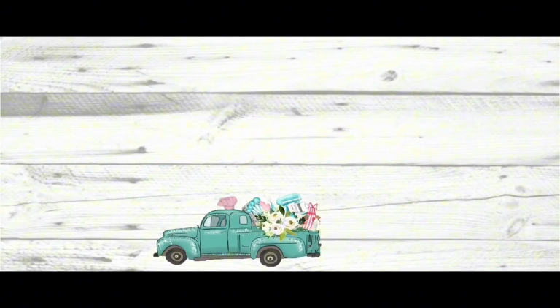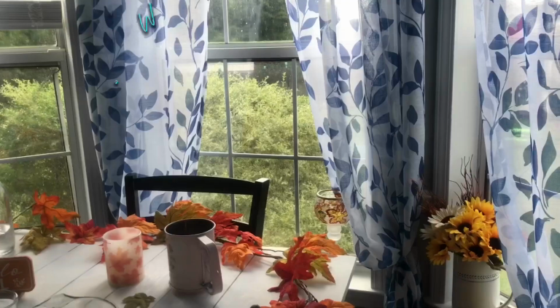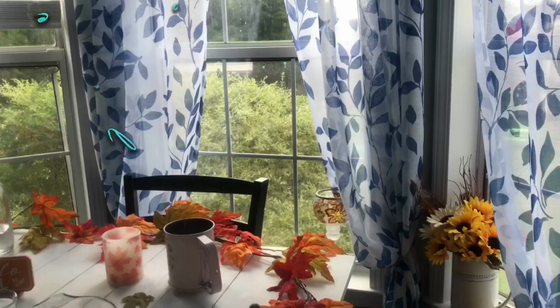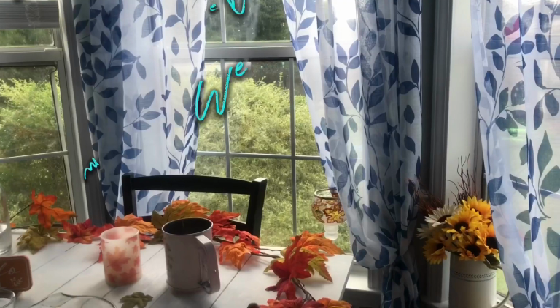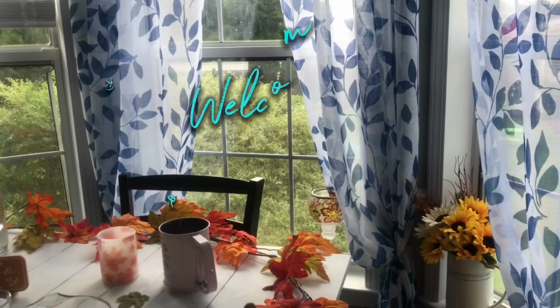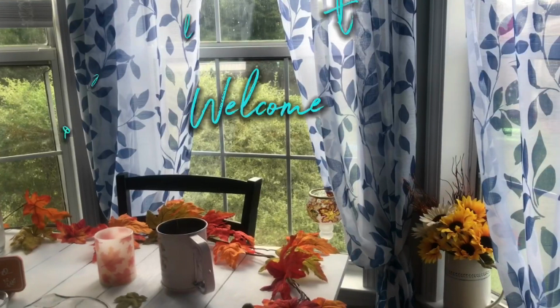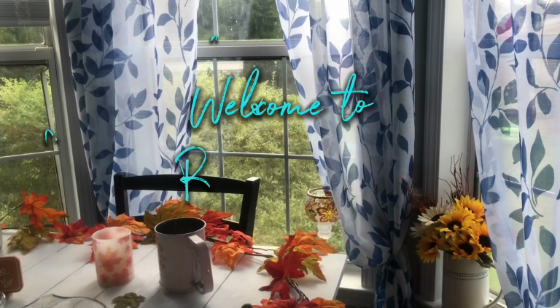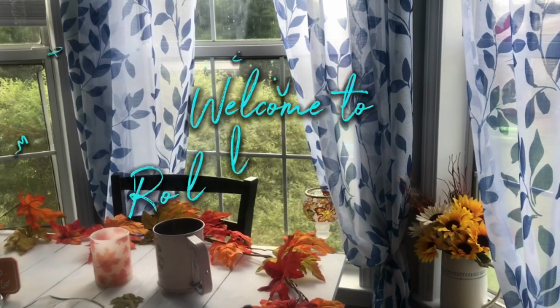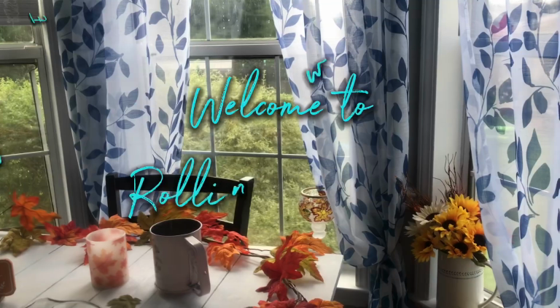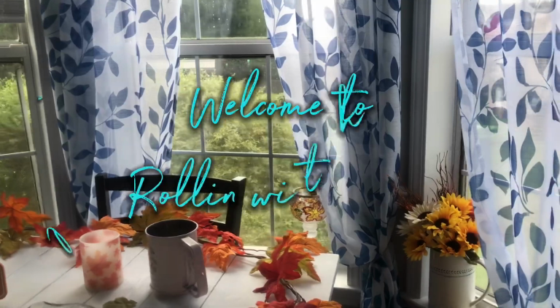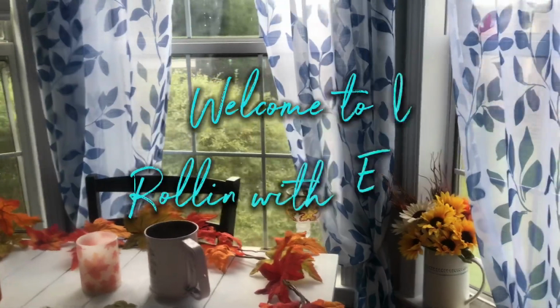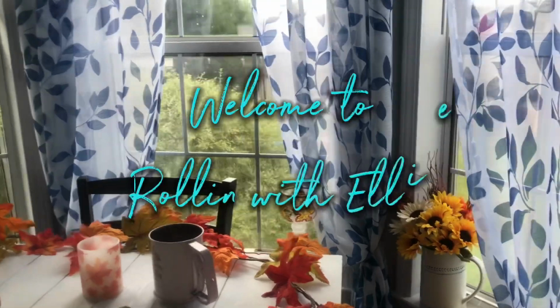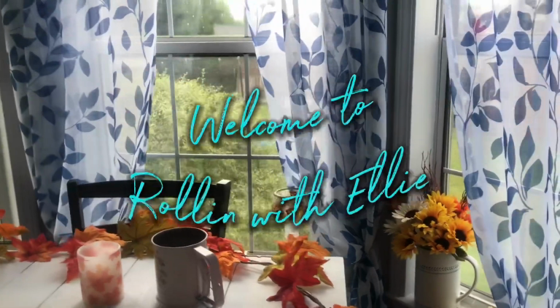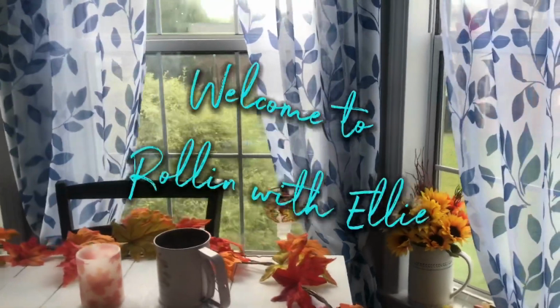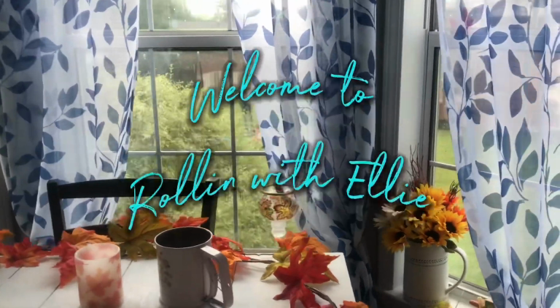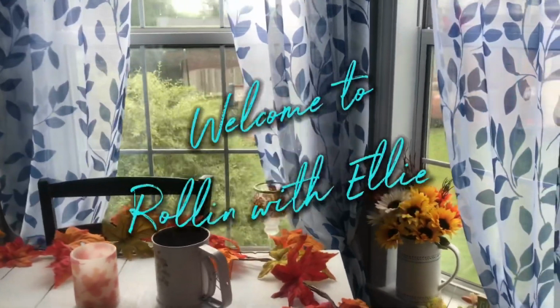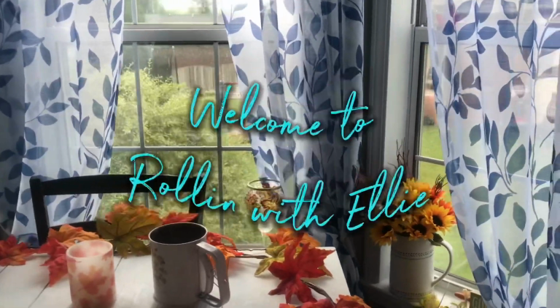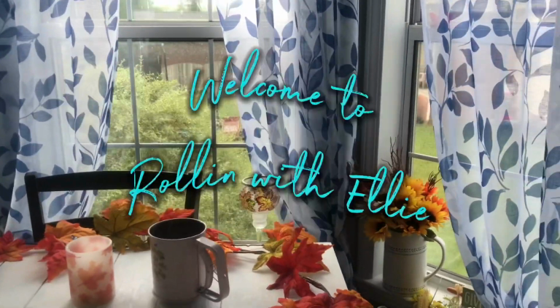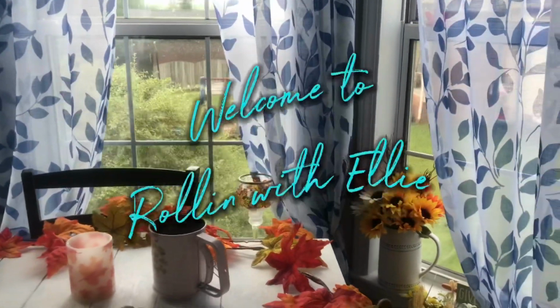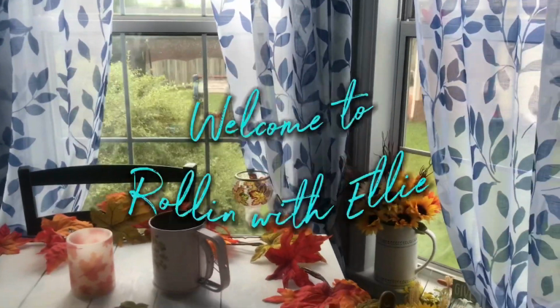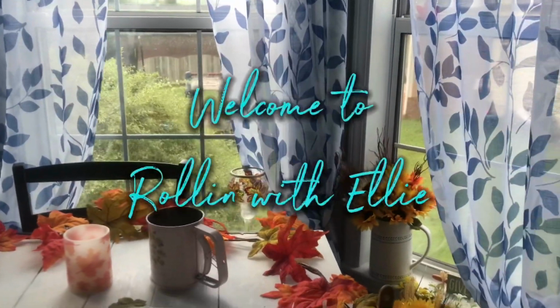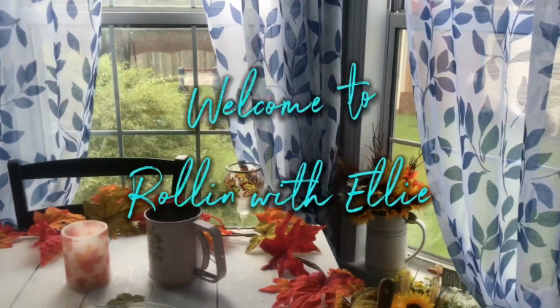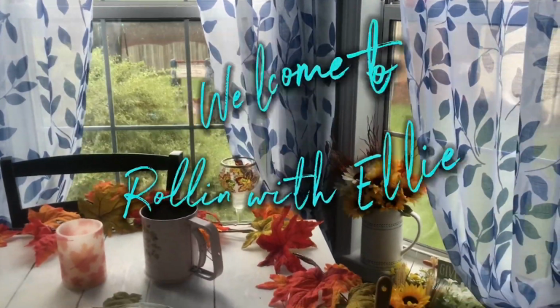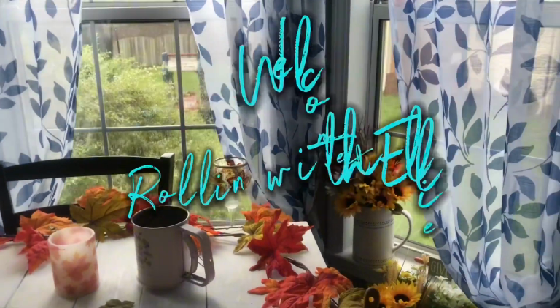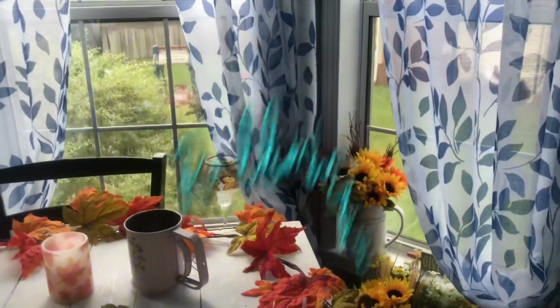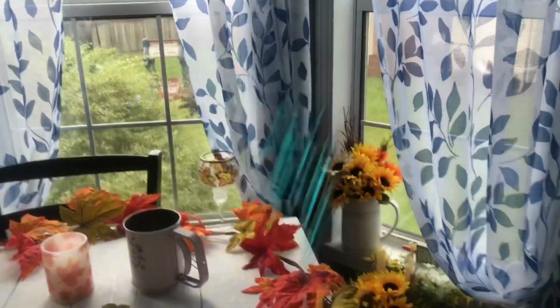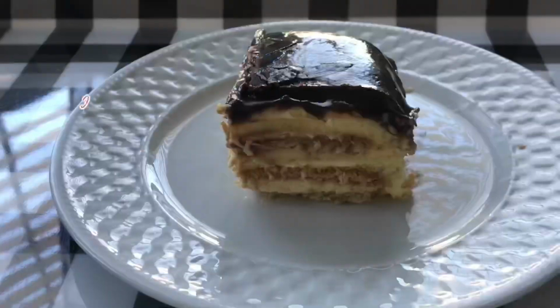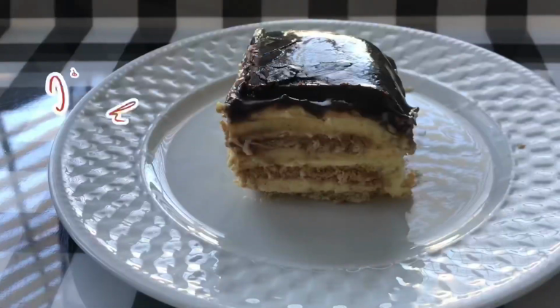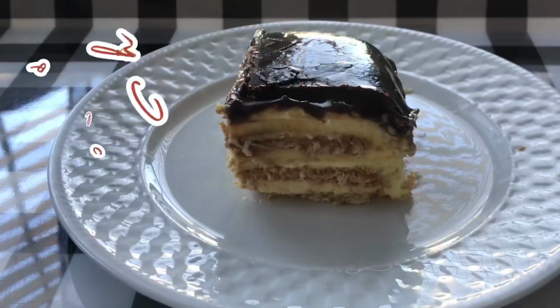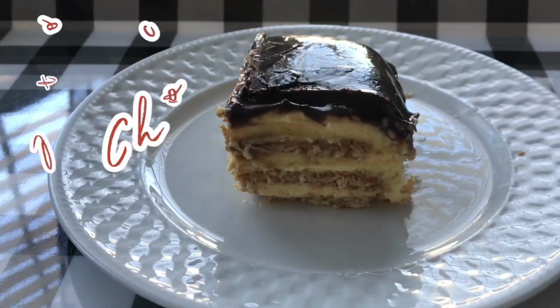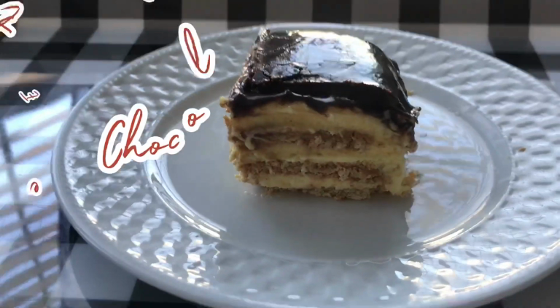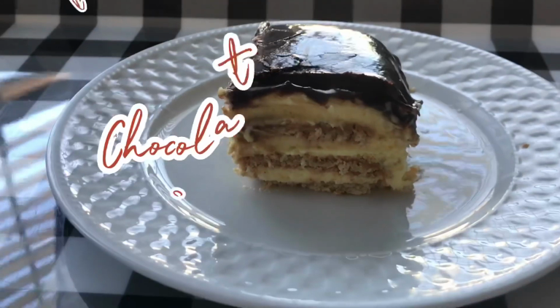Hi everyone, welcome to Rolling with Ellie. Today we are making chocolate eclair cake.